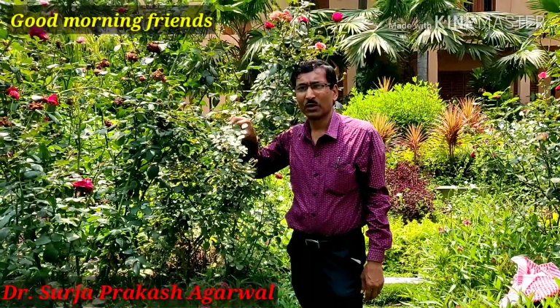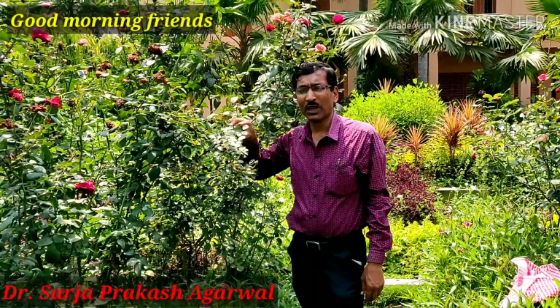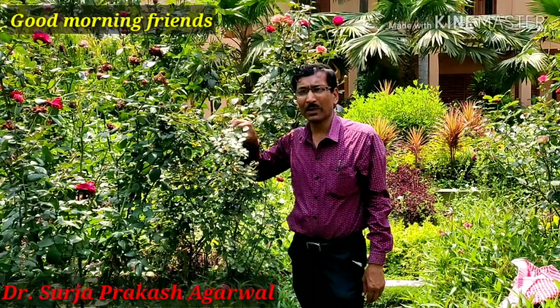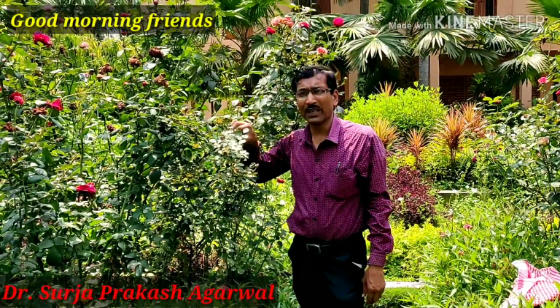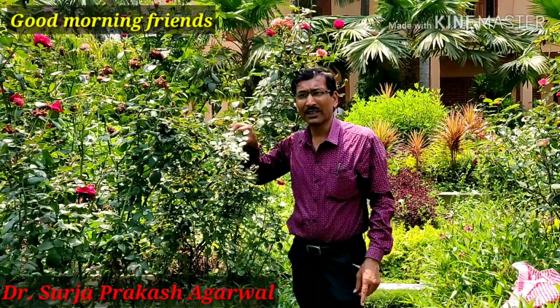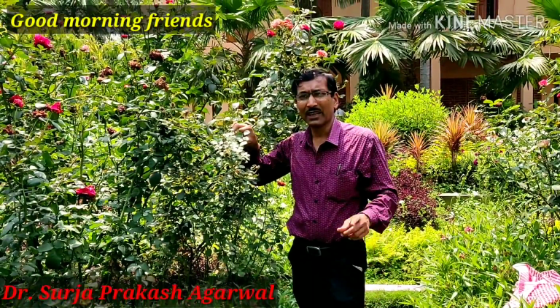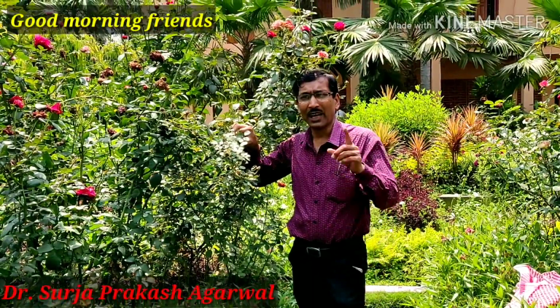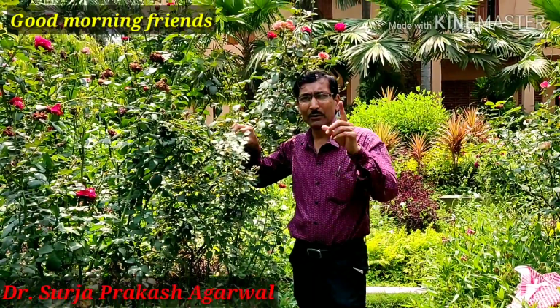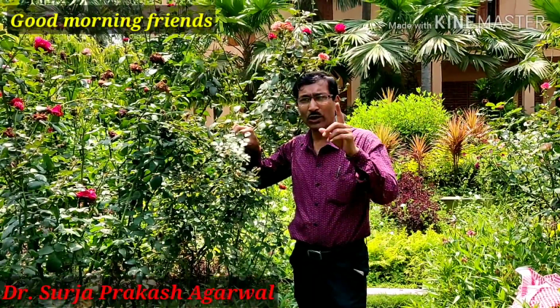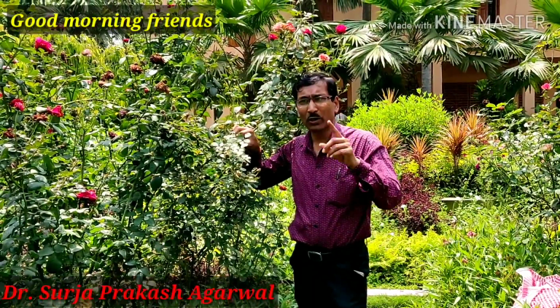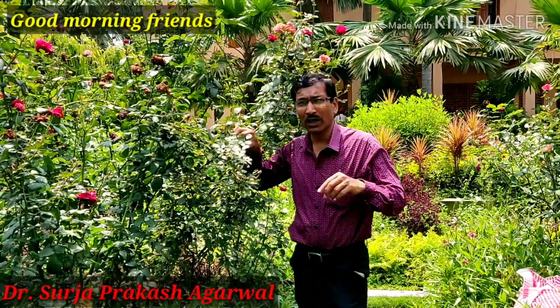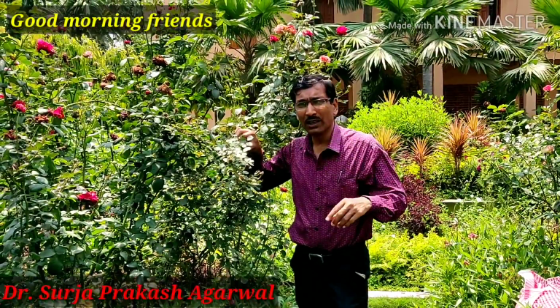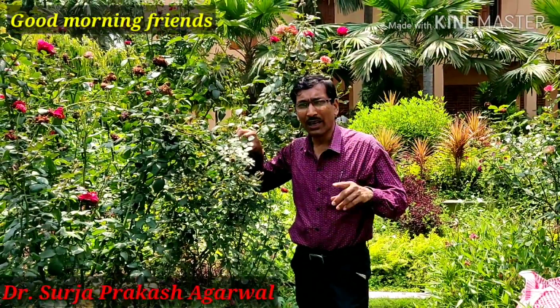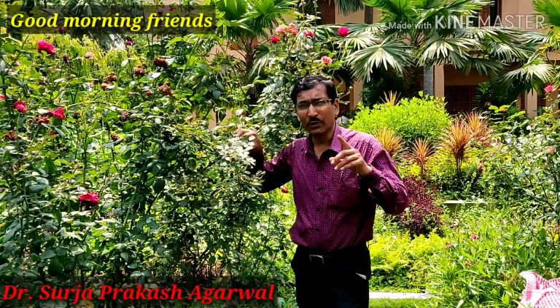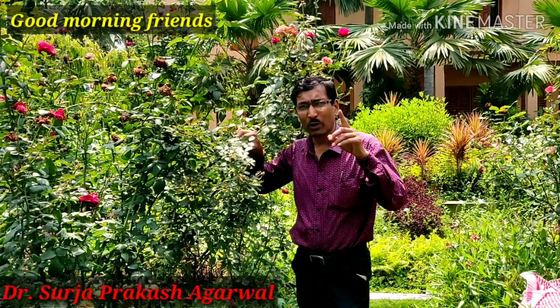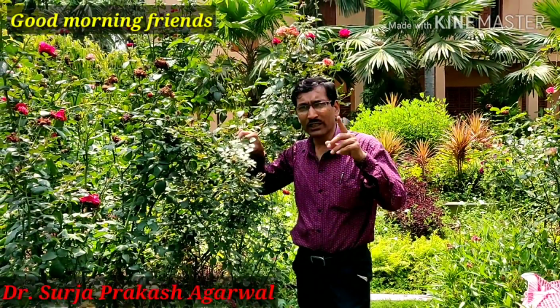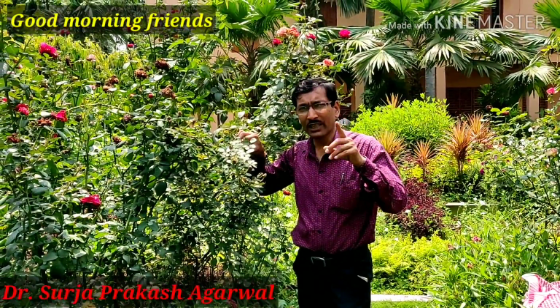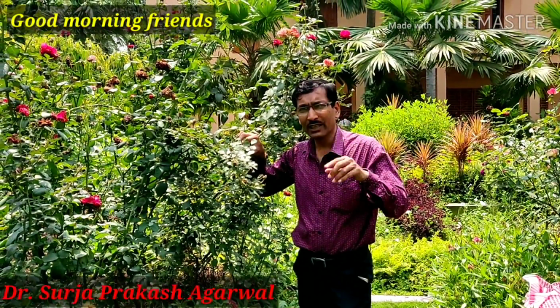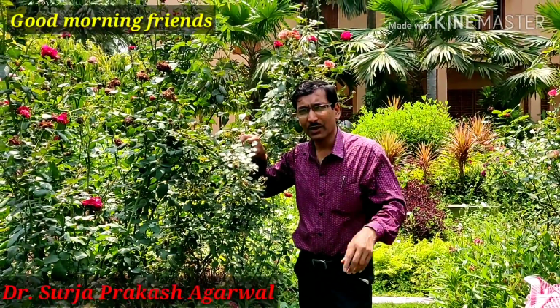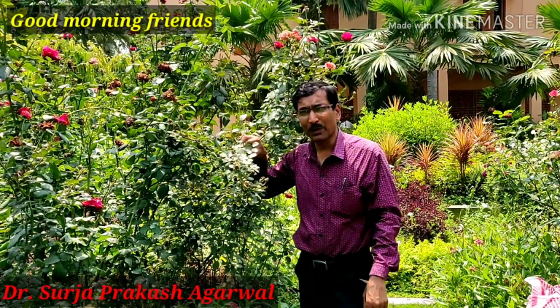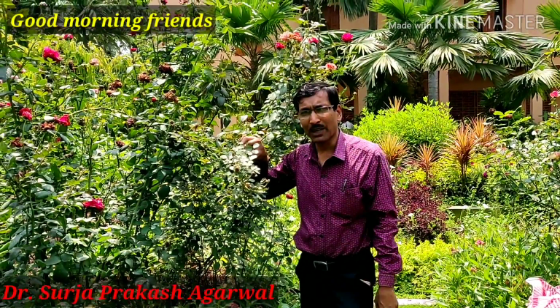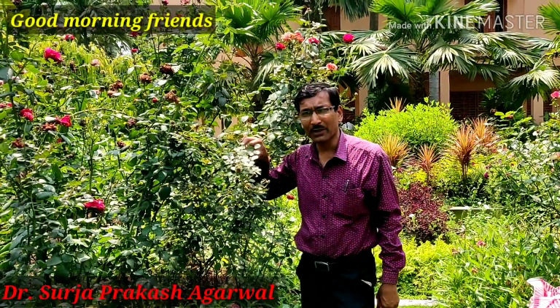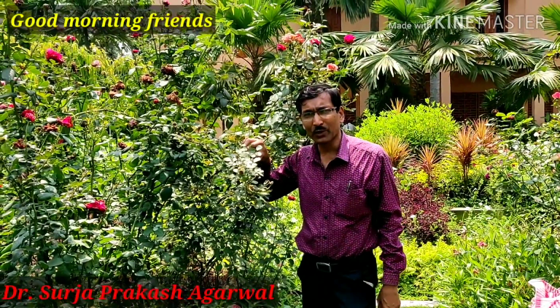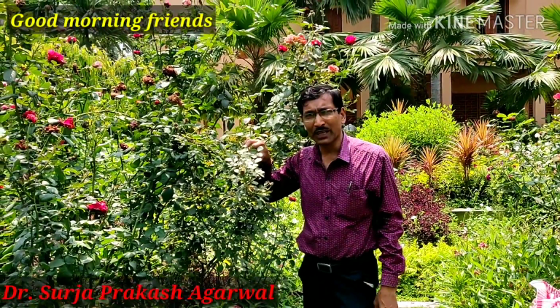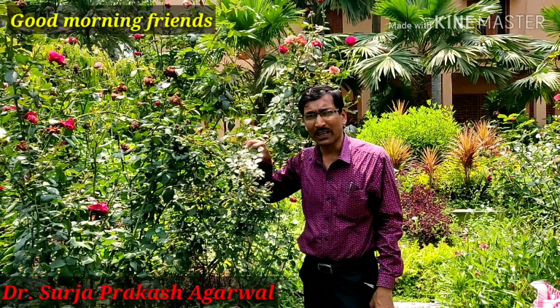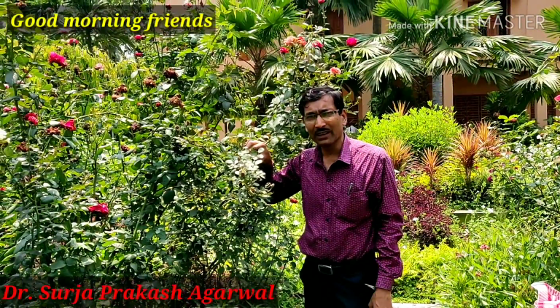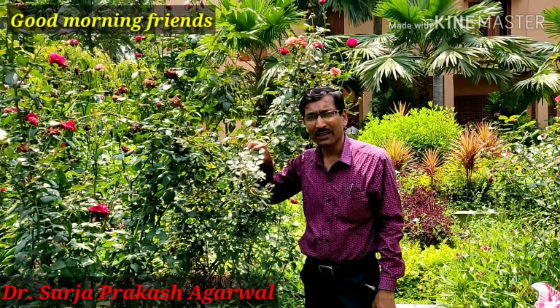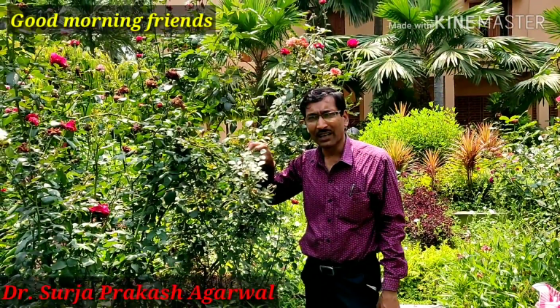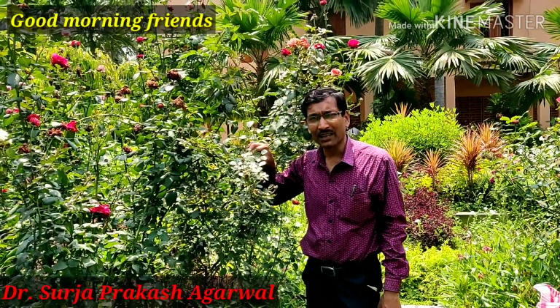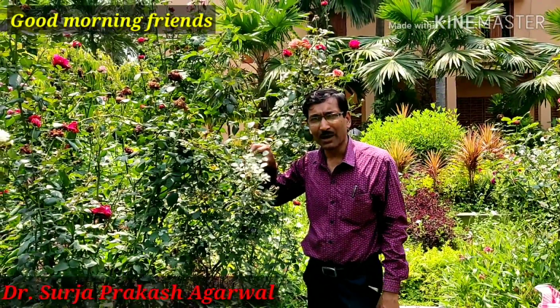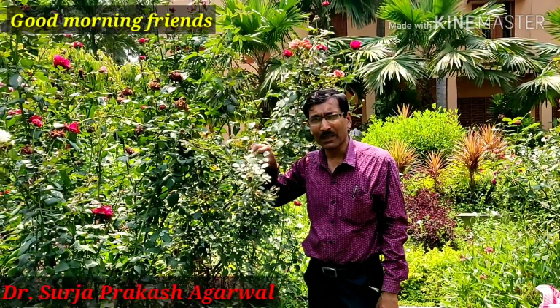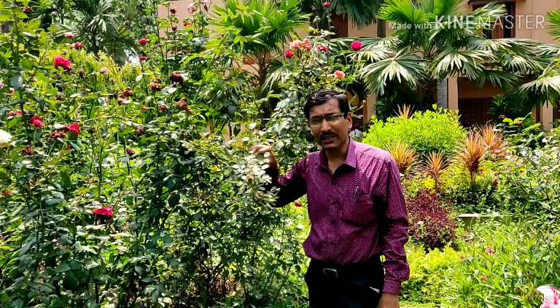Good morning friends. I am Surya Agrawal and you are watching your favorite YouTube channel, Gardening is my Passion.